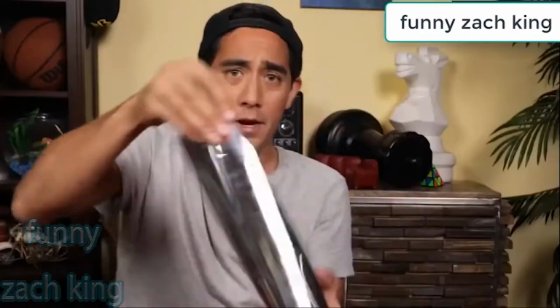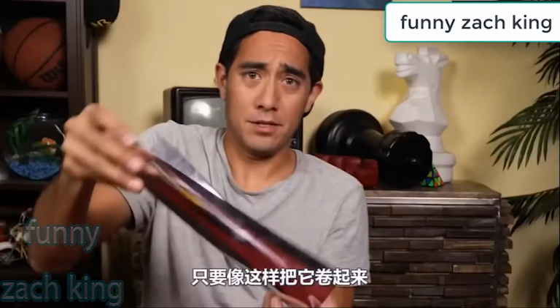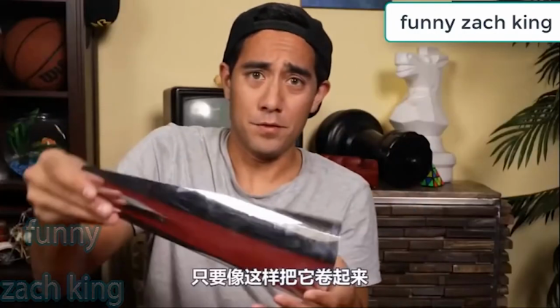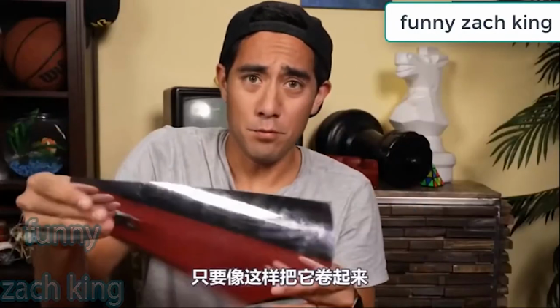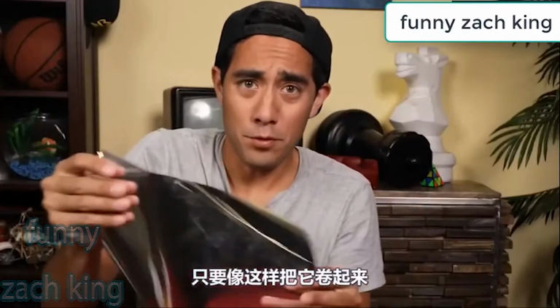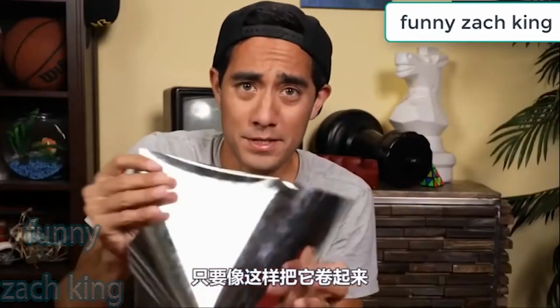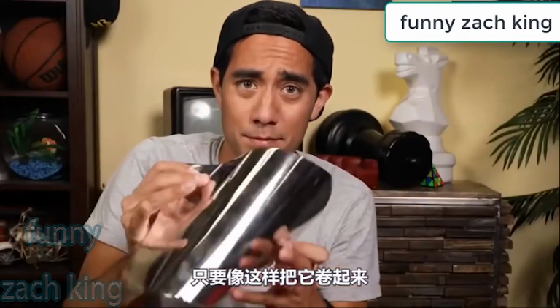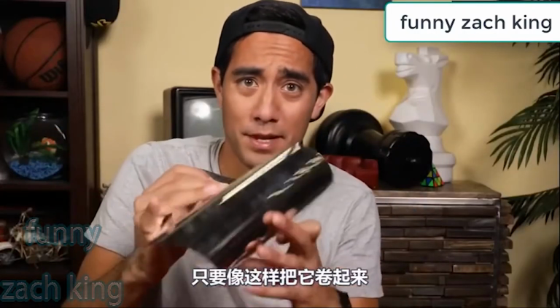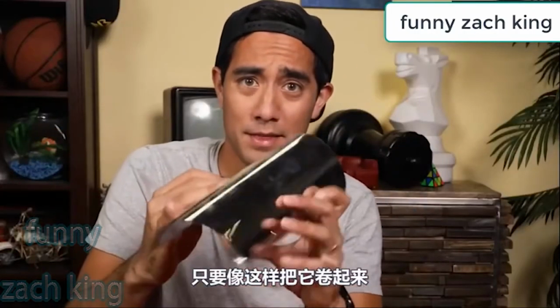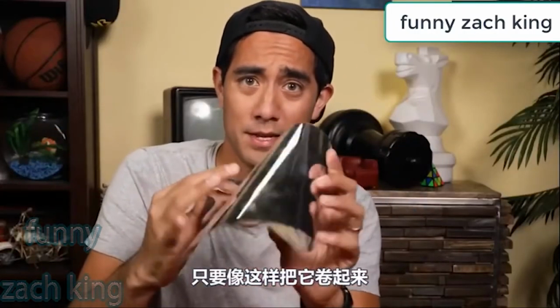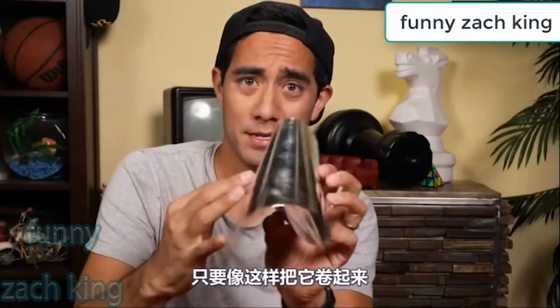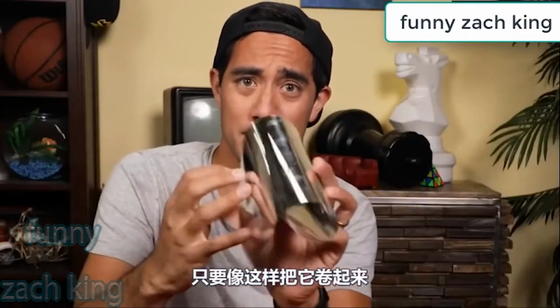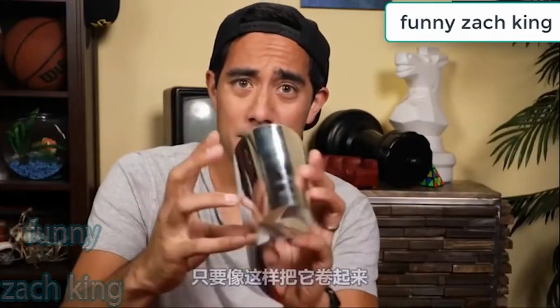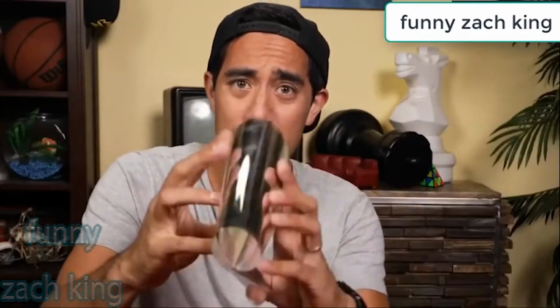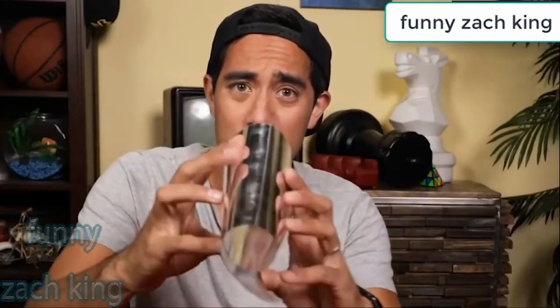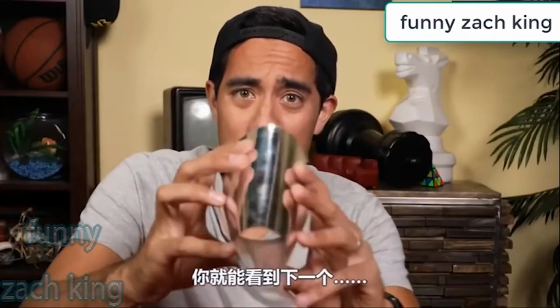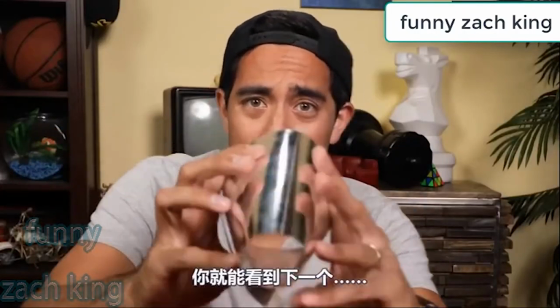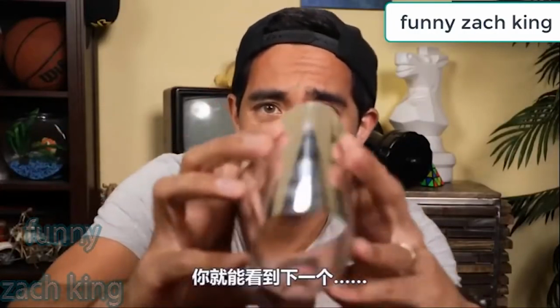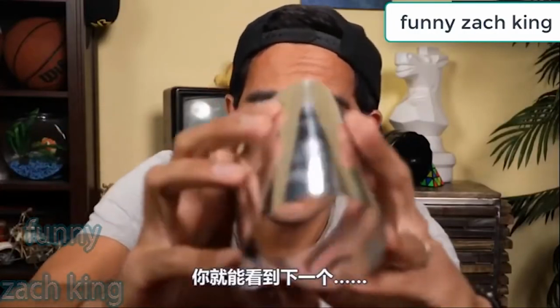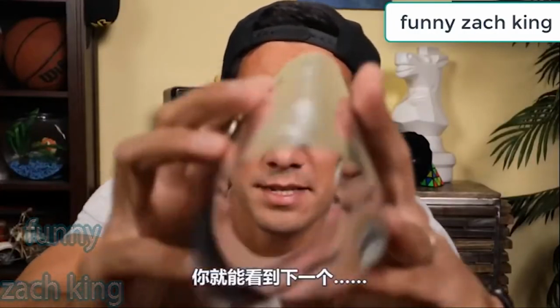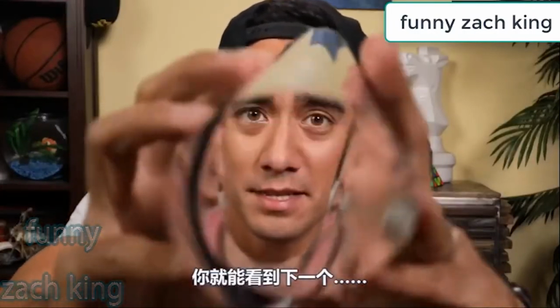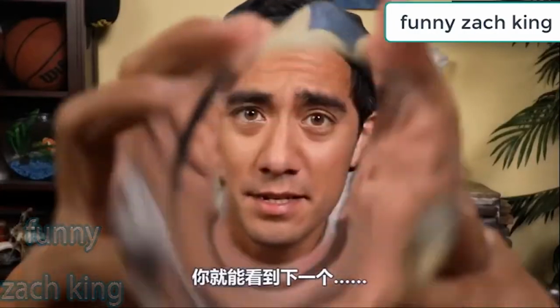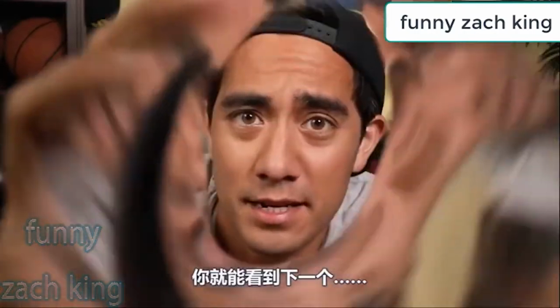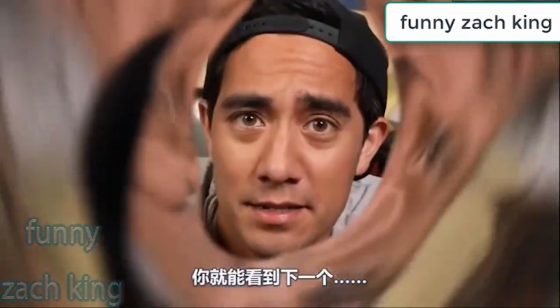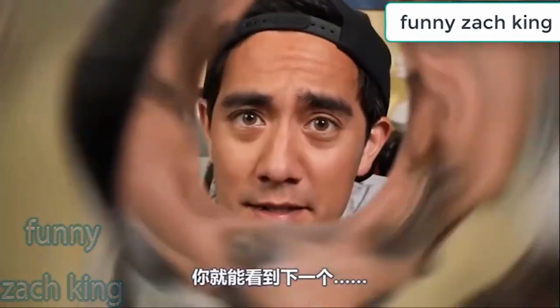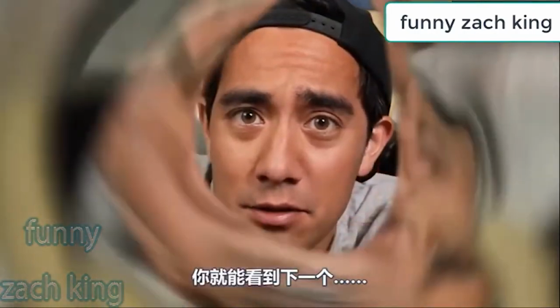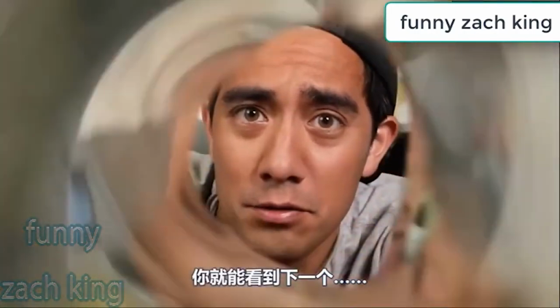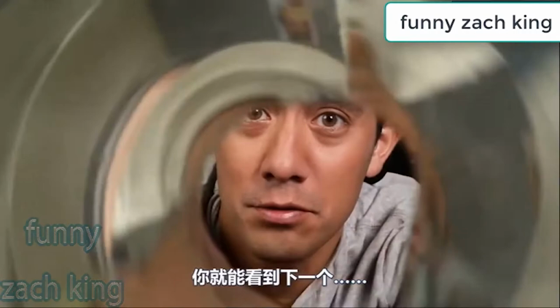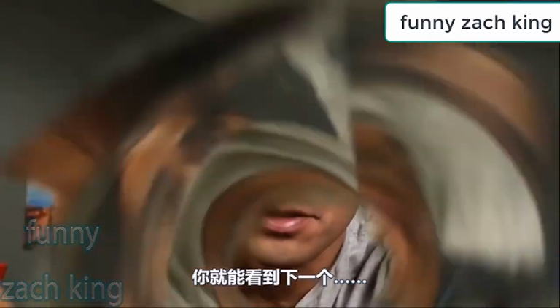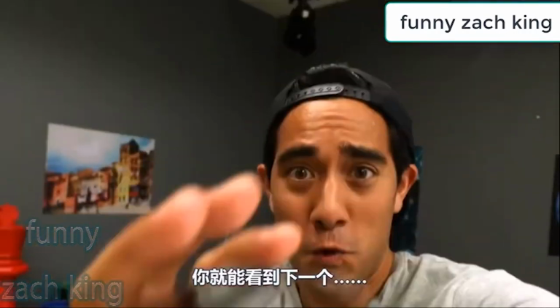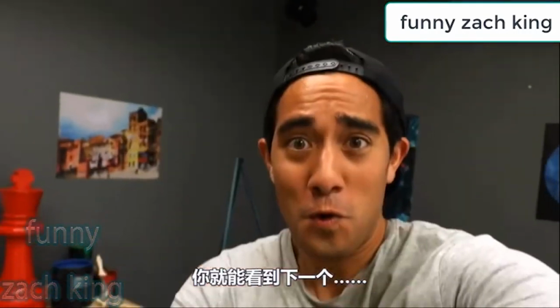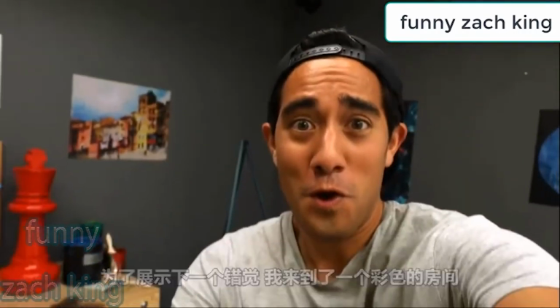All right, so if you roll this up like this, you can actually see the next...